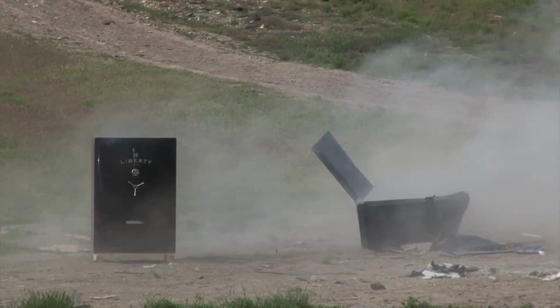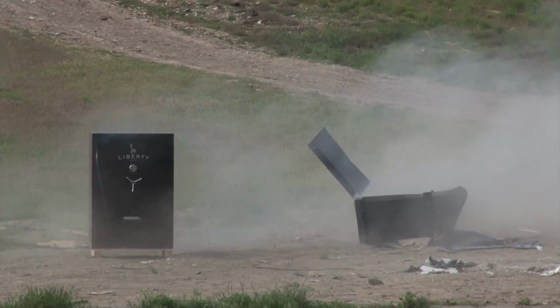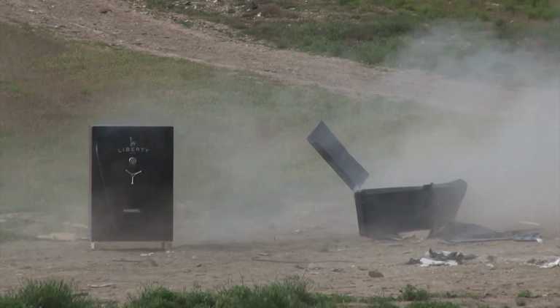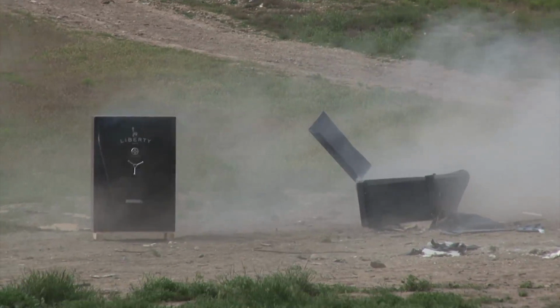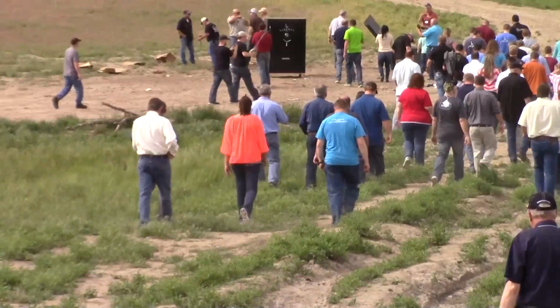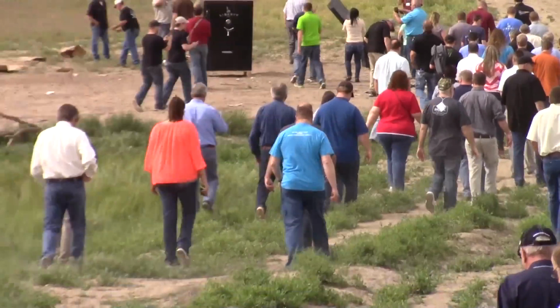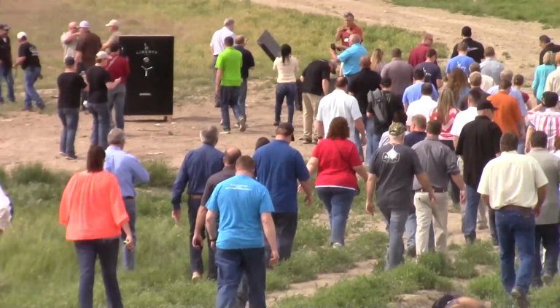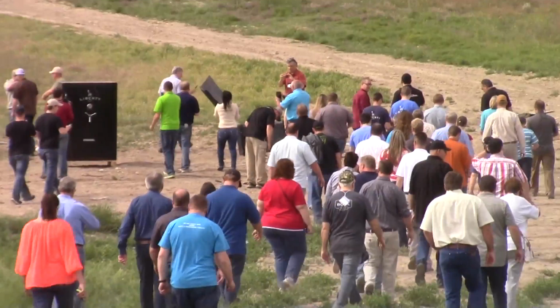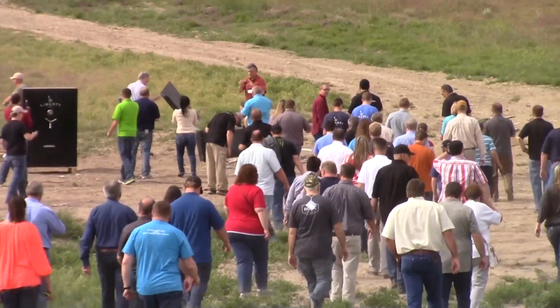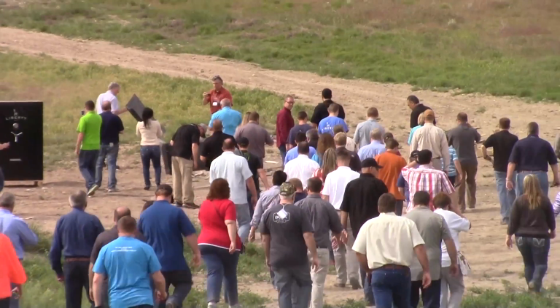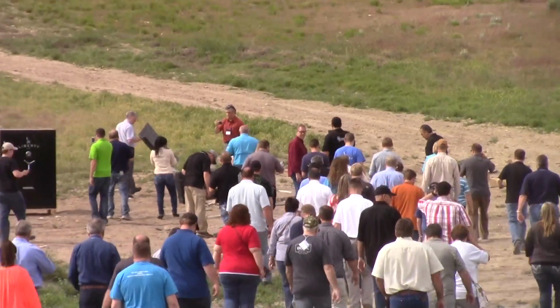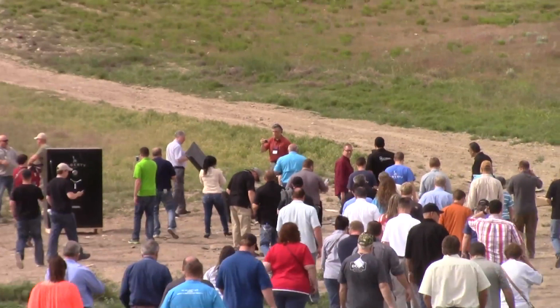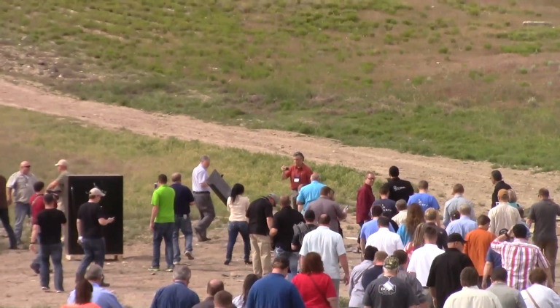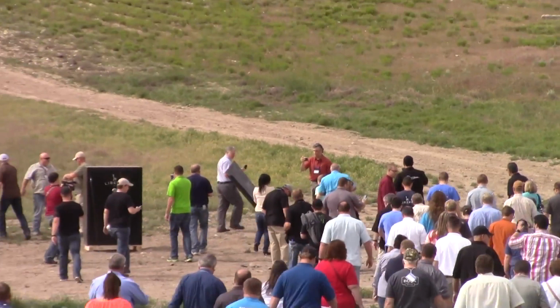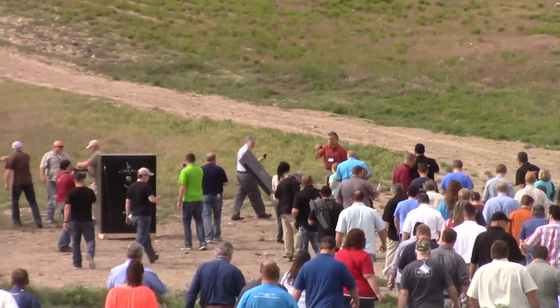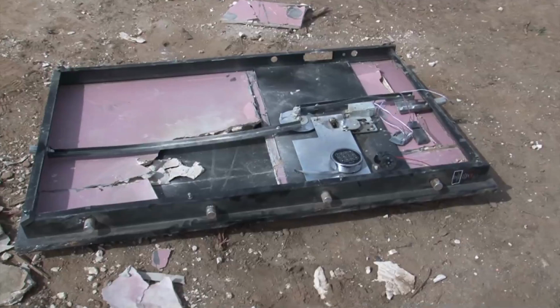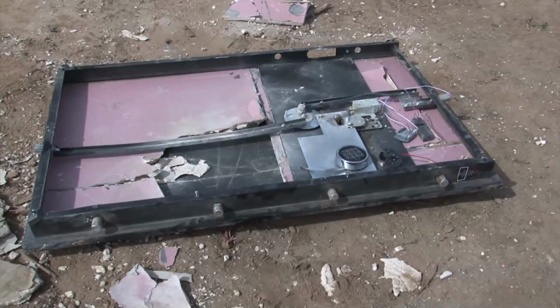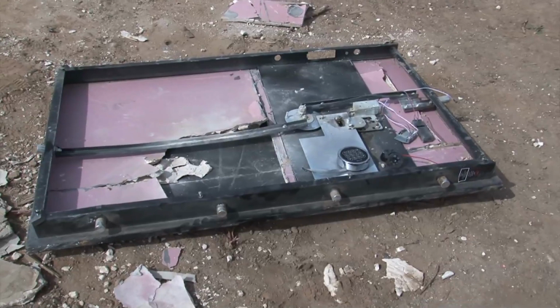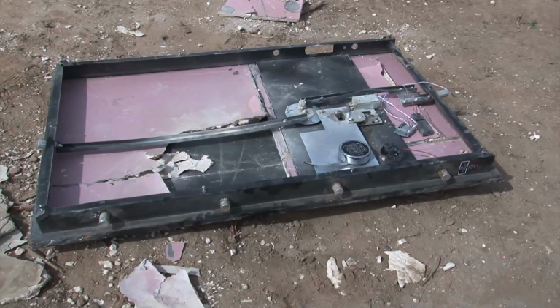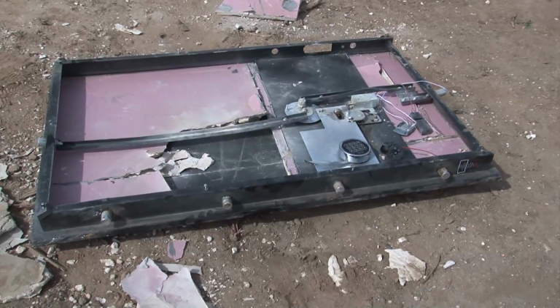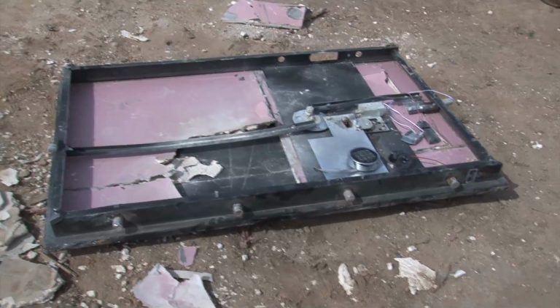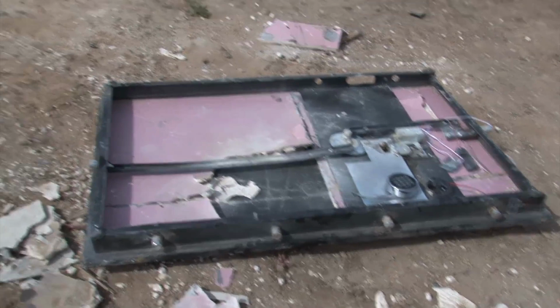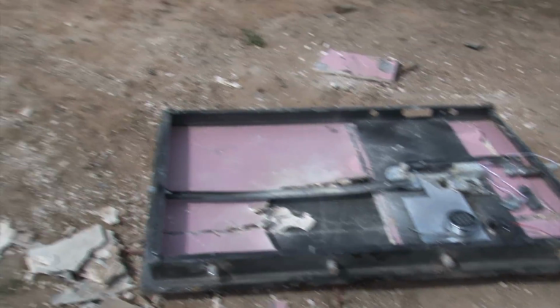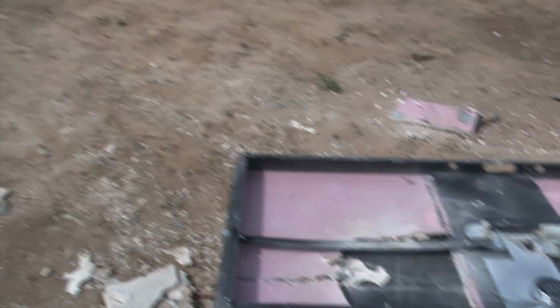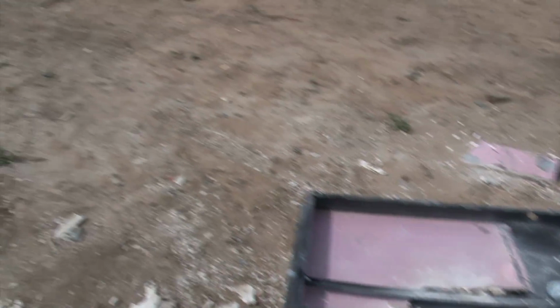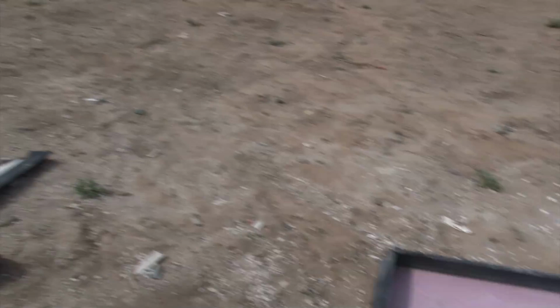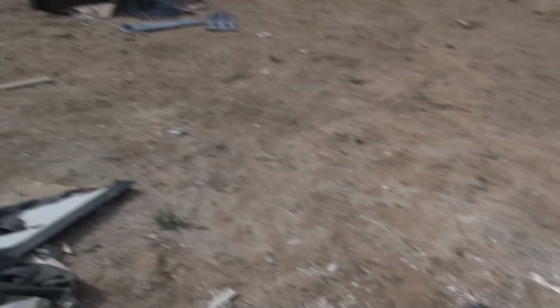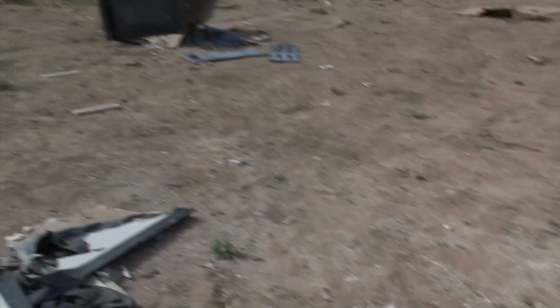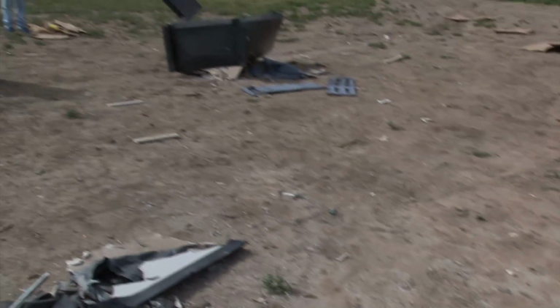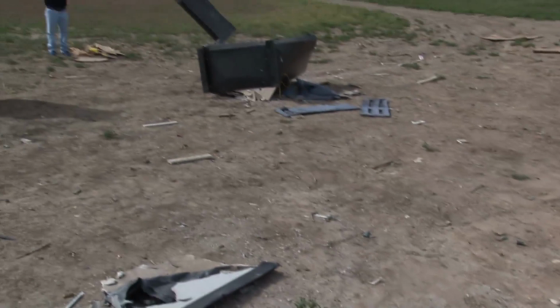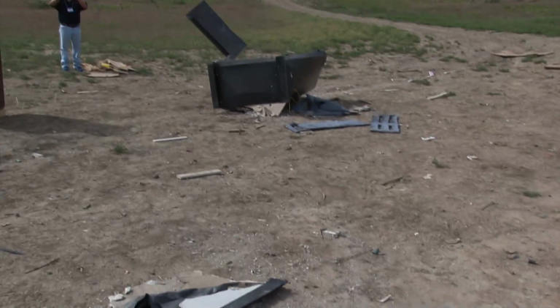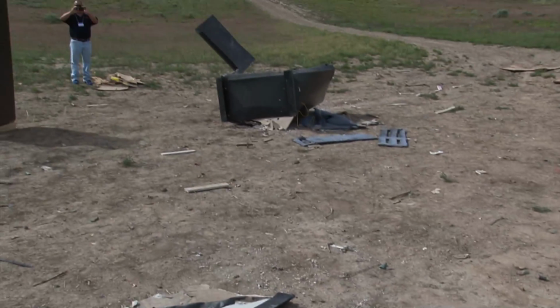We're heading on down to take a look at the safes. Man, the door is over here — the bolts are missing.